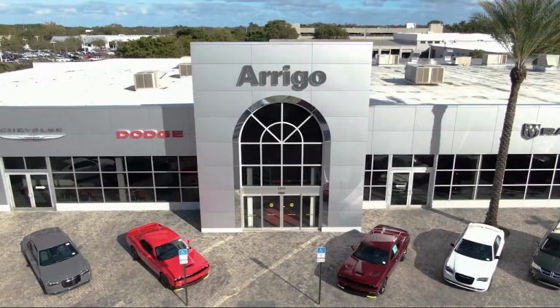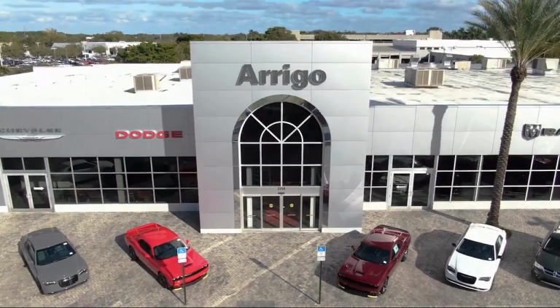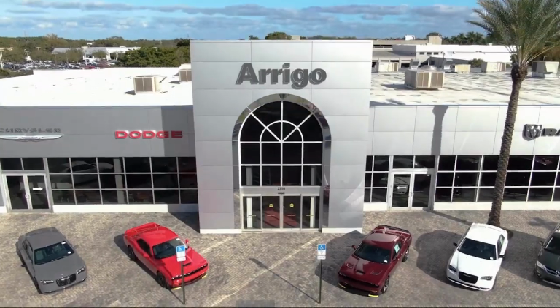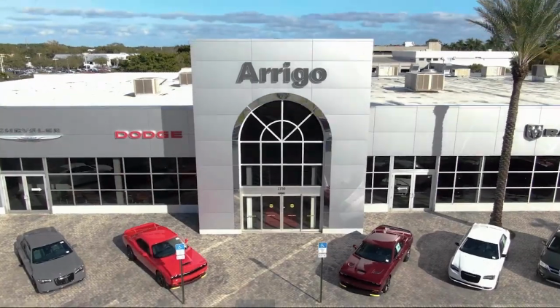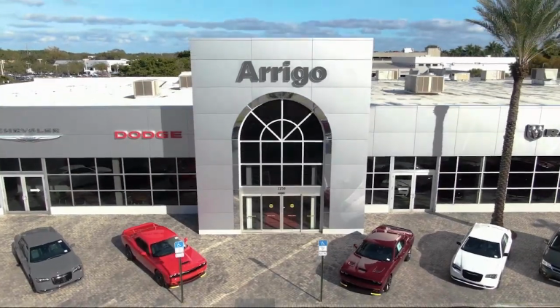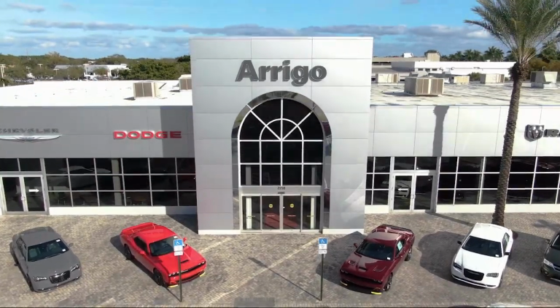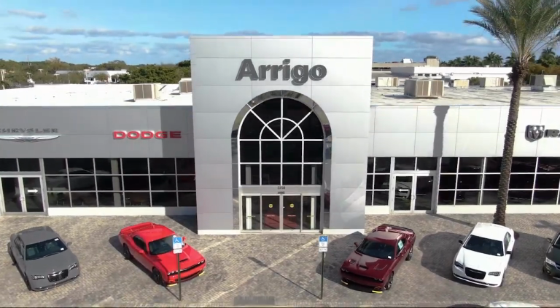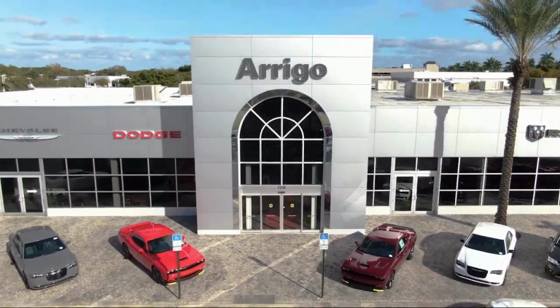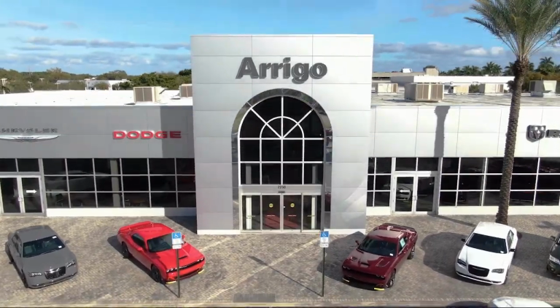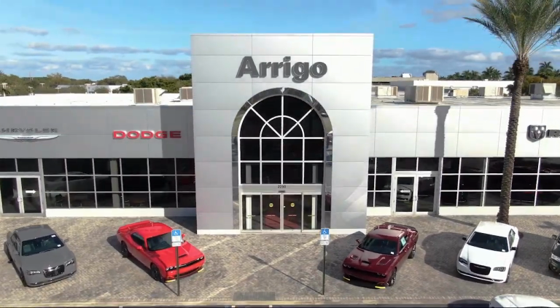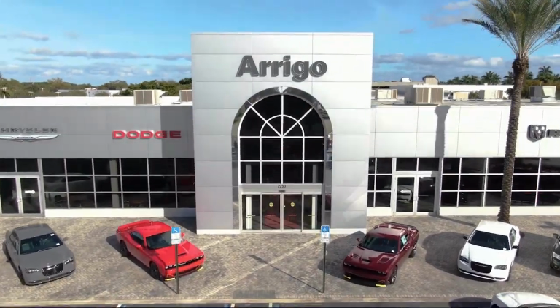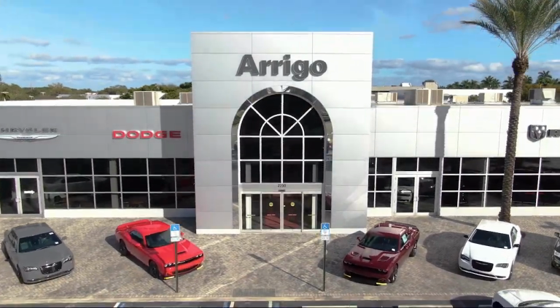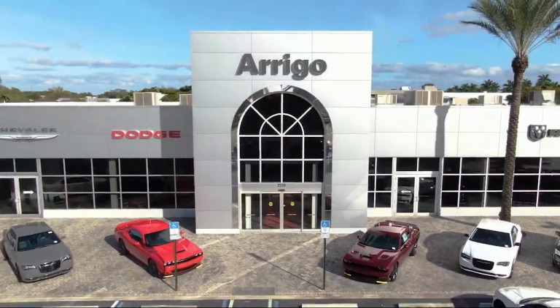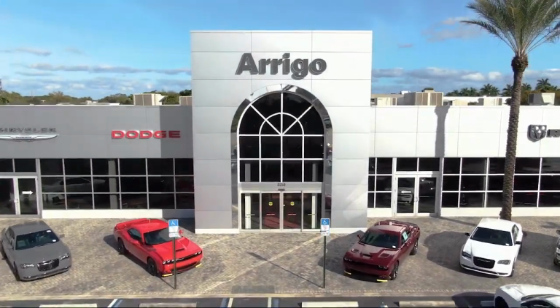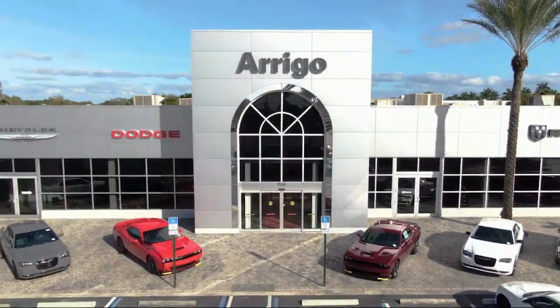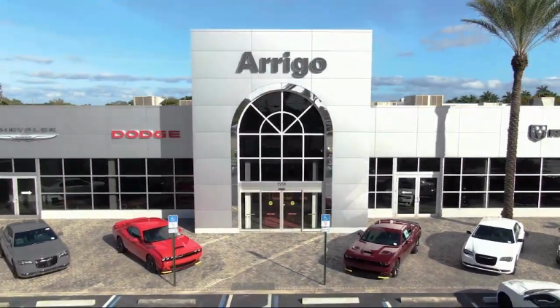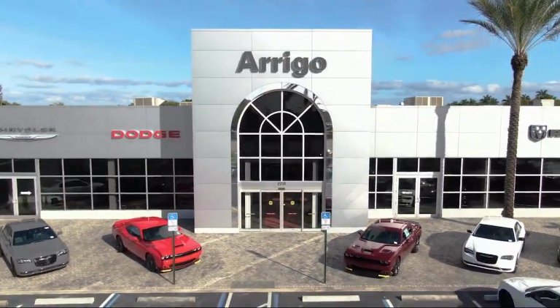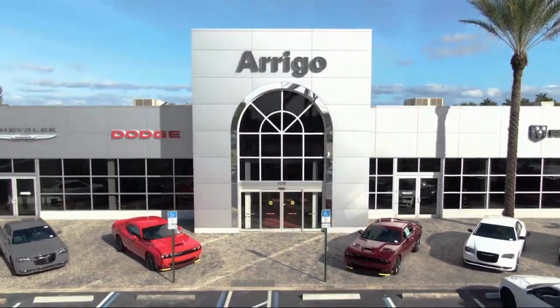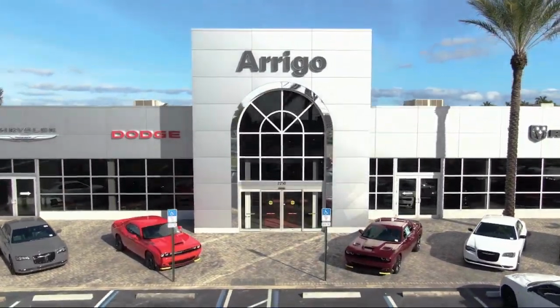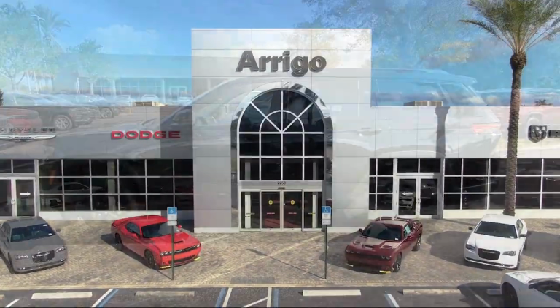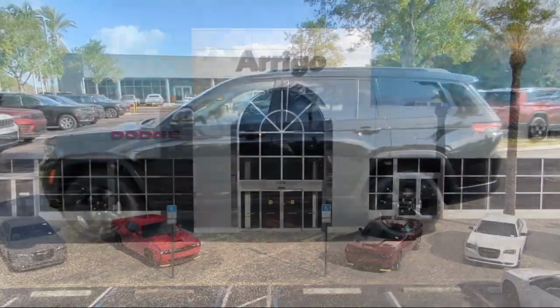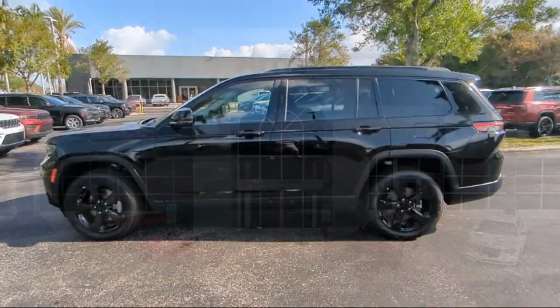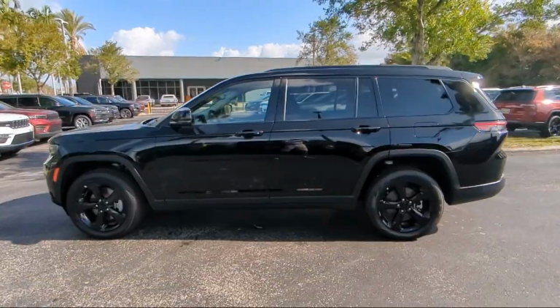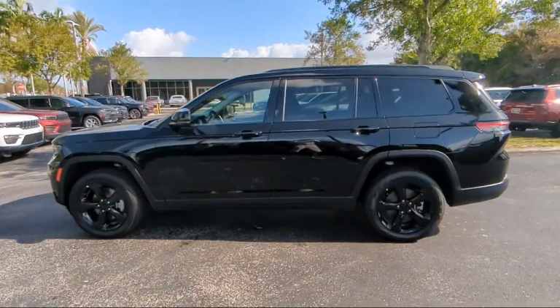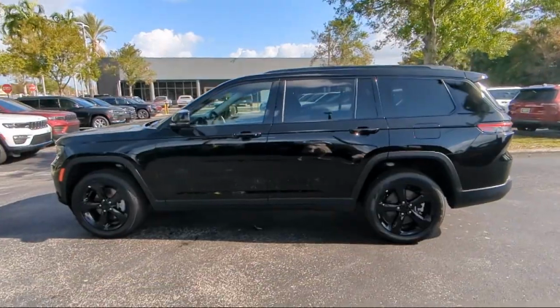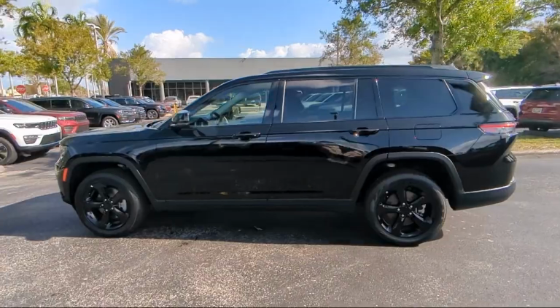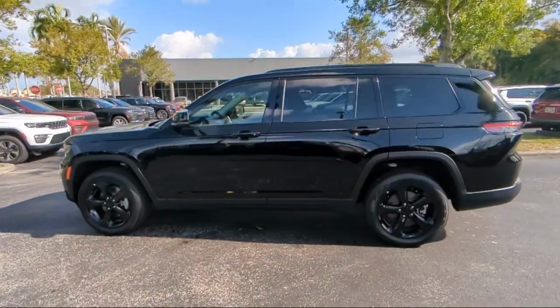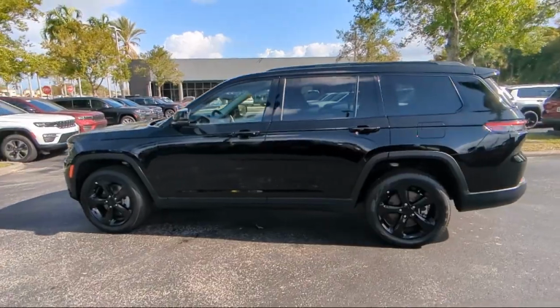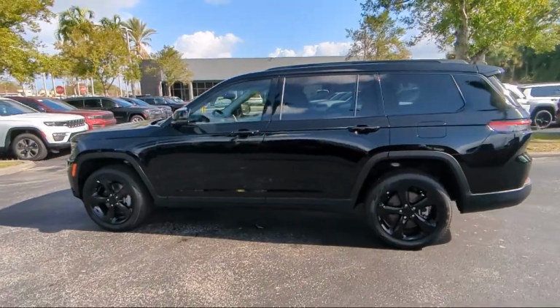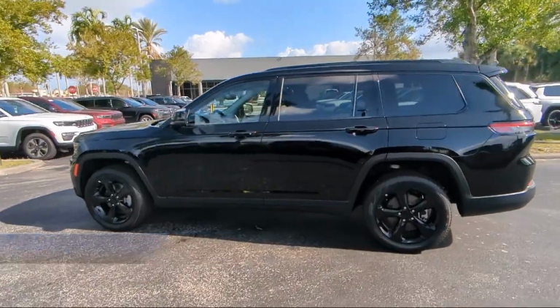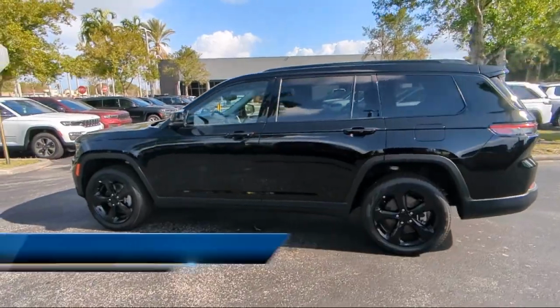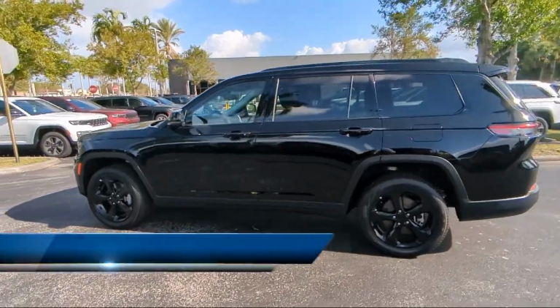Welcome to Rego Chrysler Dodge Jeep Ram Margate, and here's a look at another one of our great vehicles for sale.